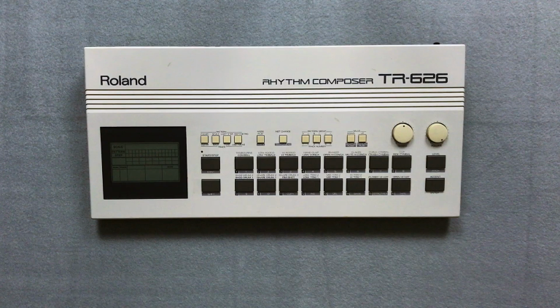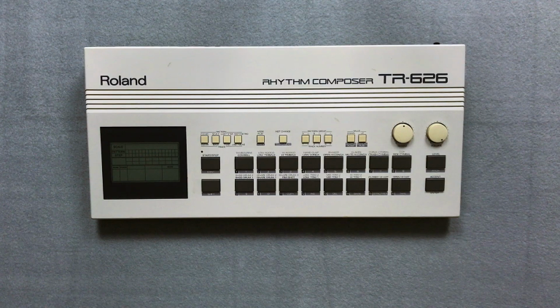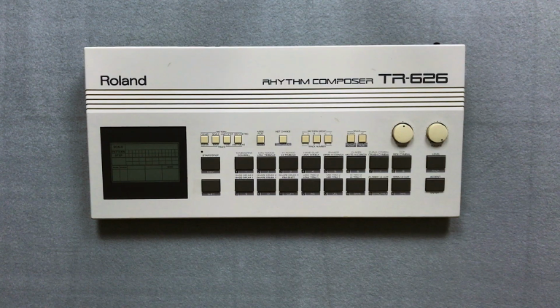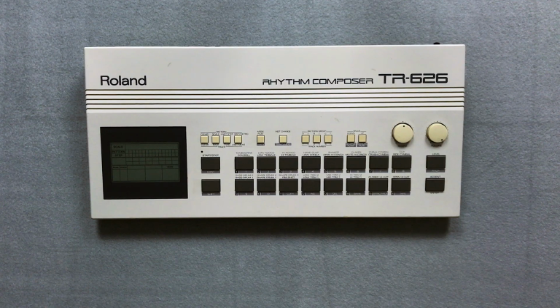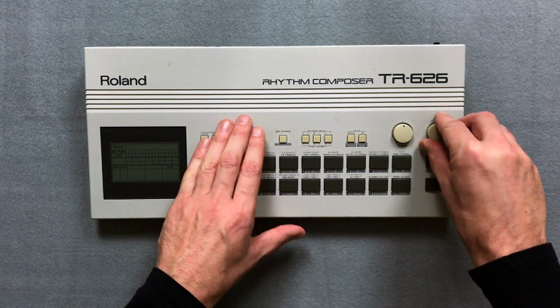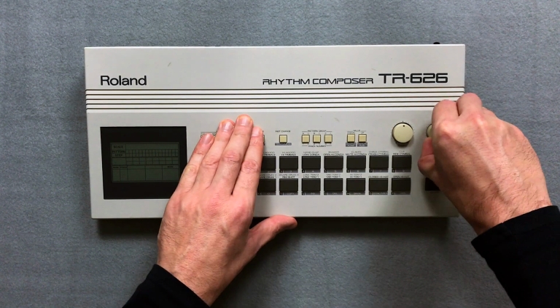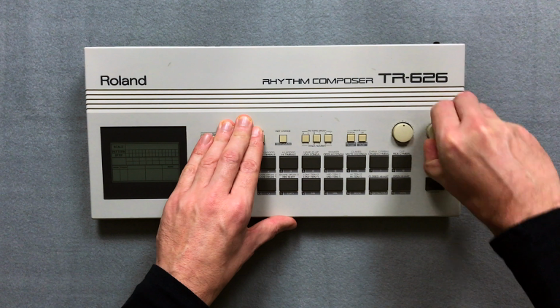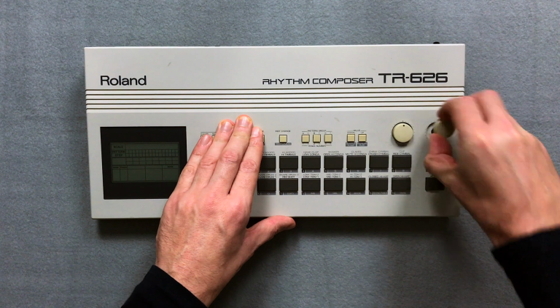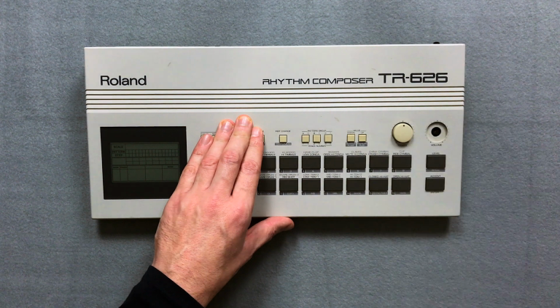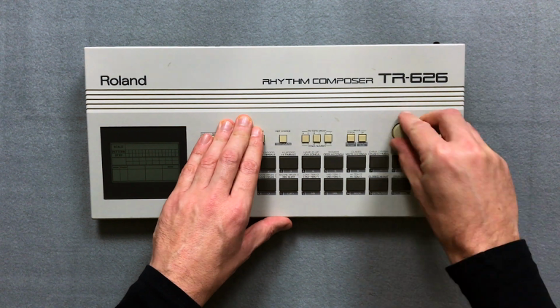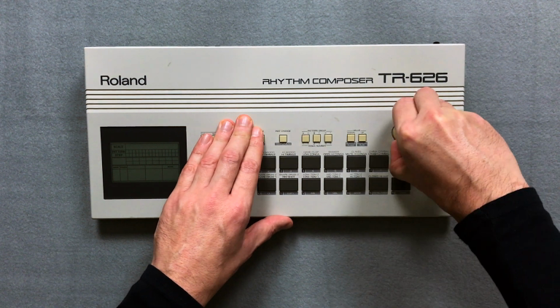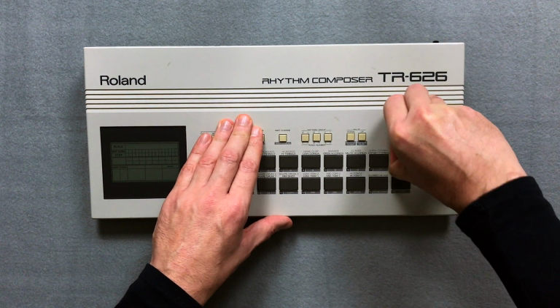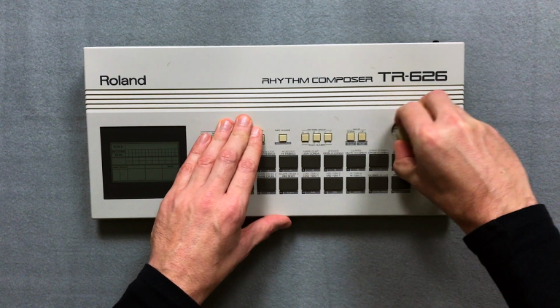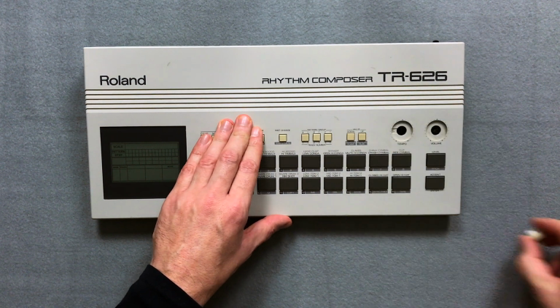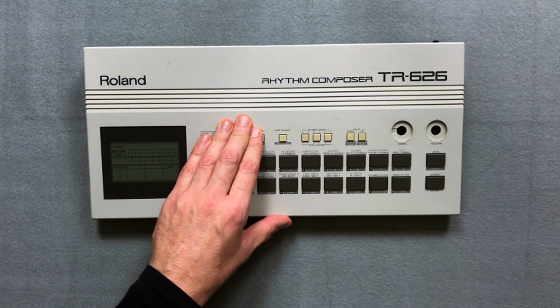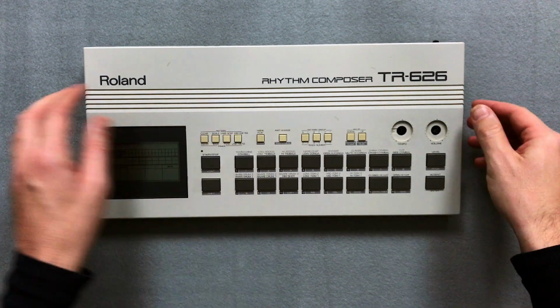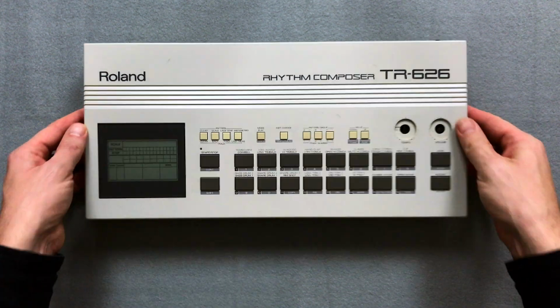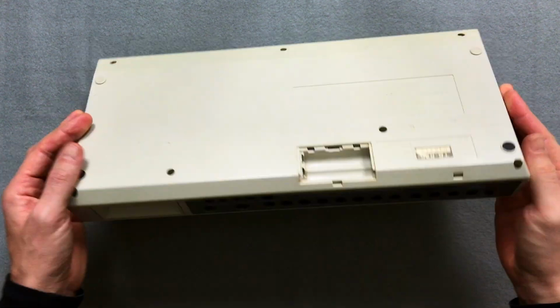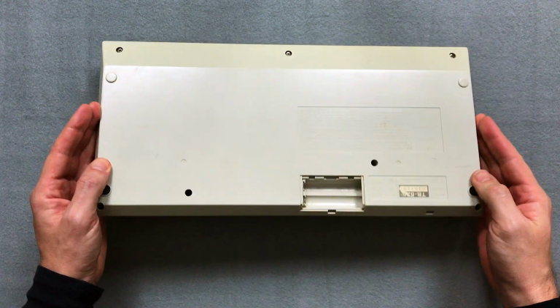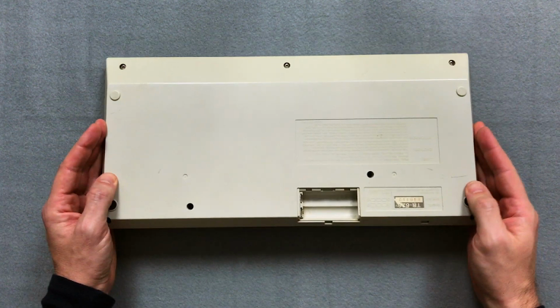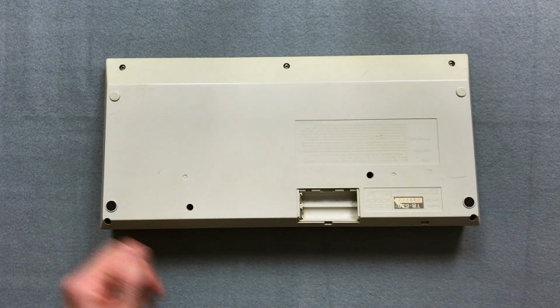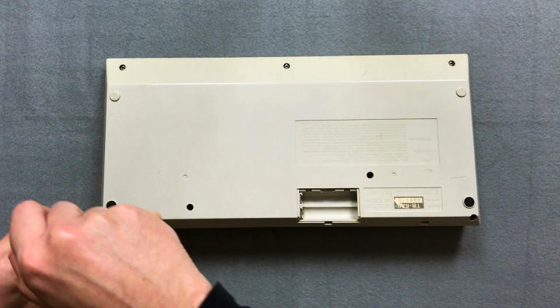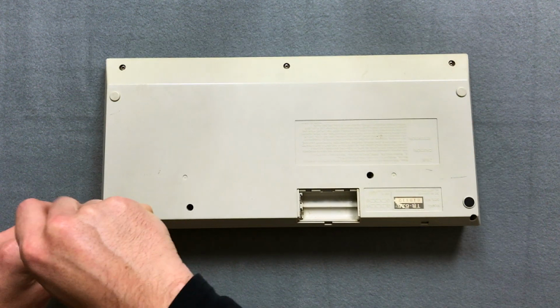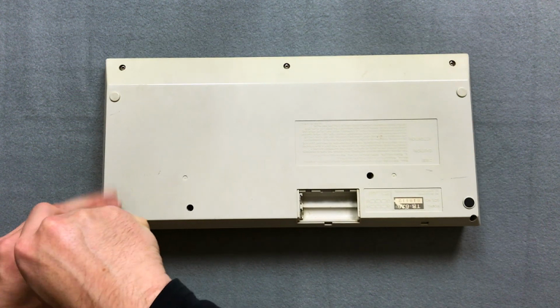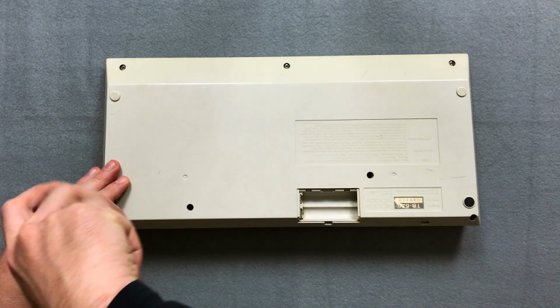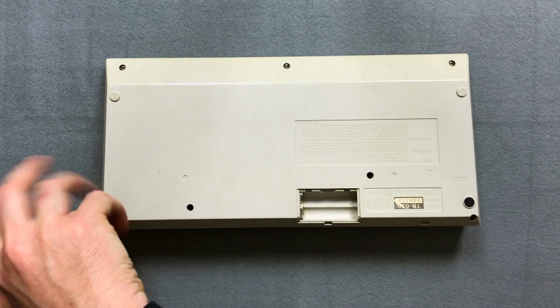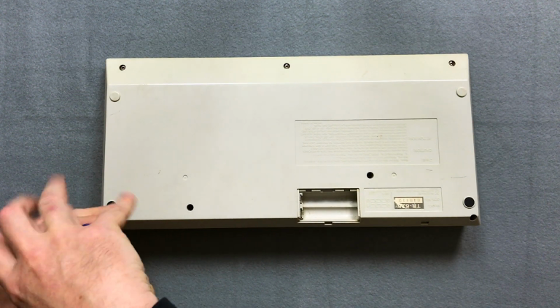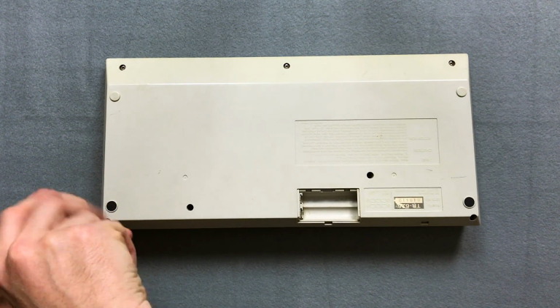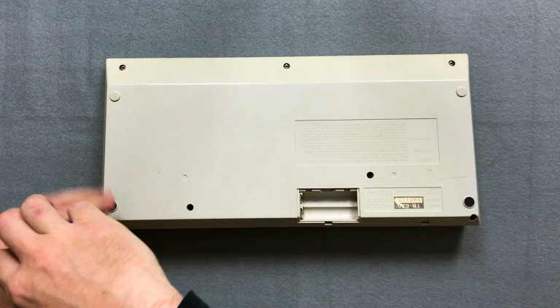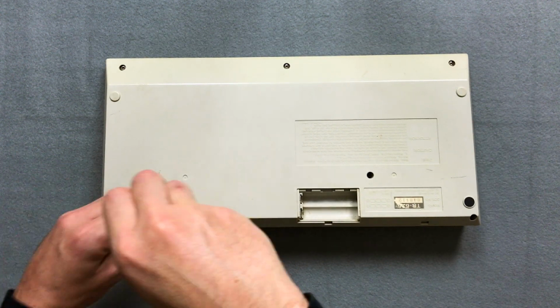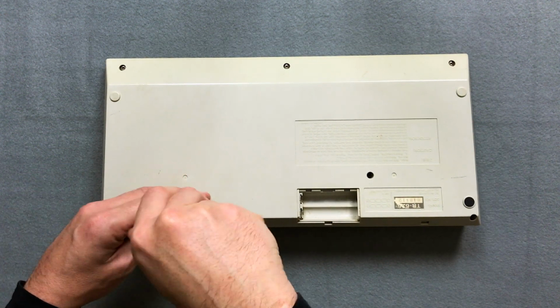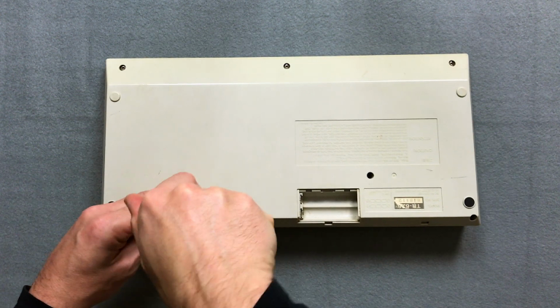Let's open the TR626. I remove the two knobs from the top and the seven screws on the bottom.